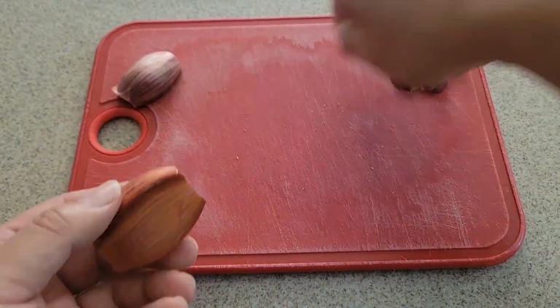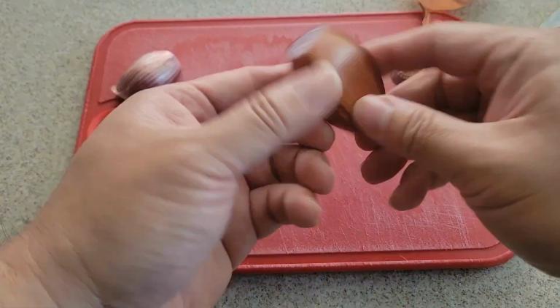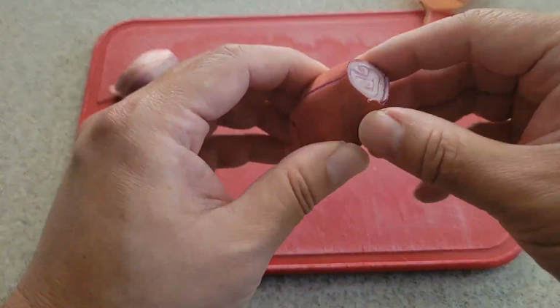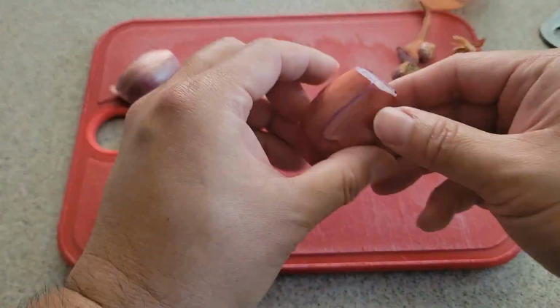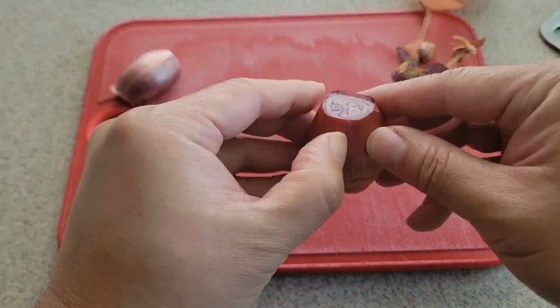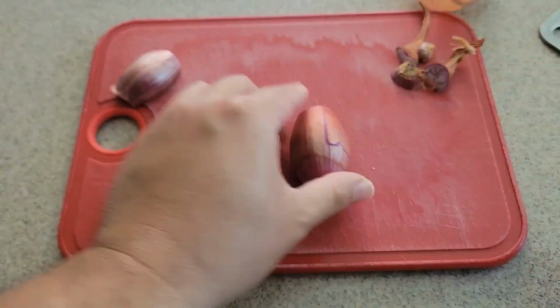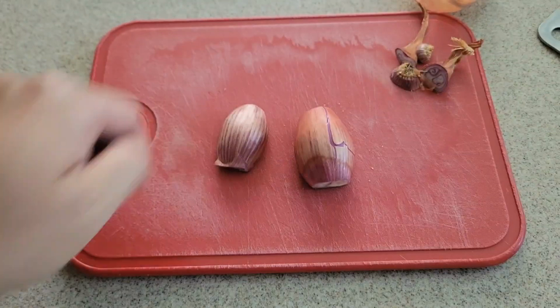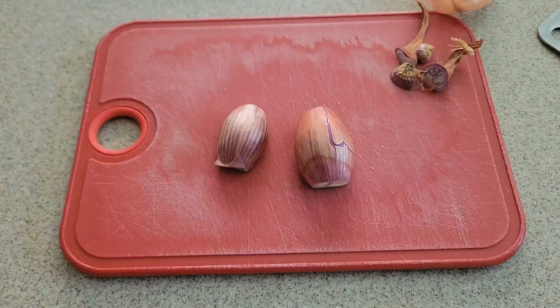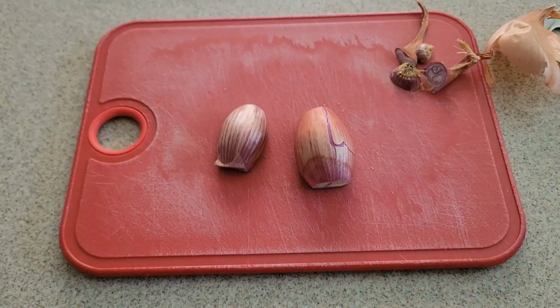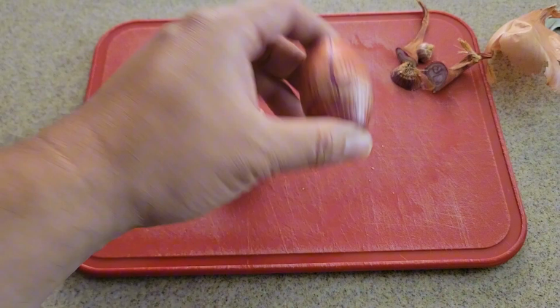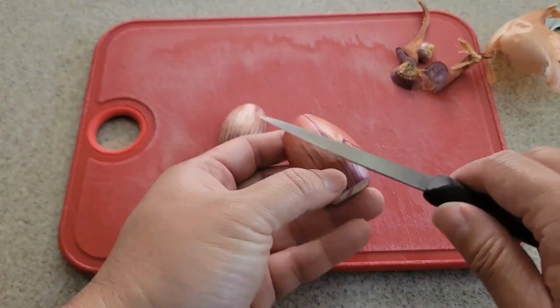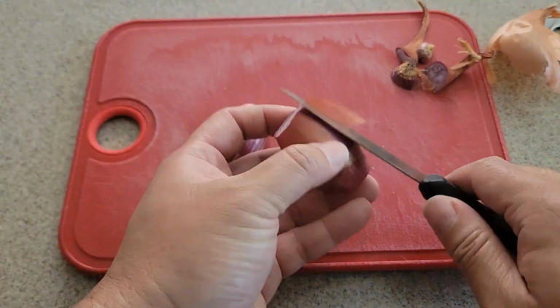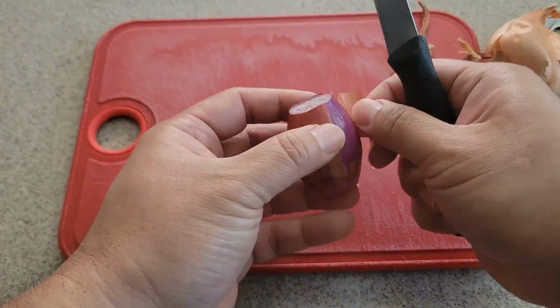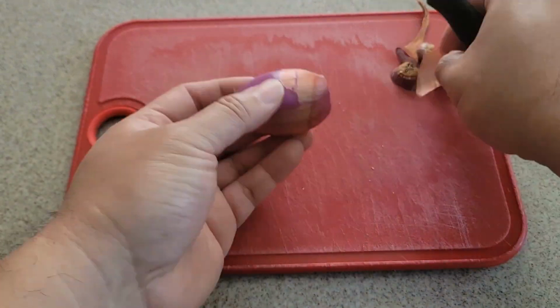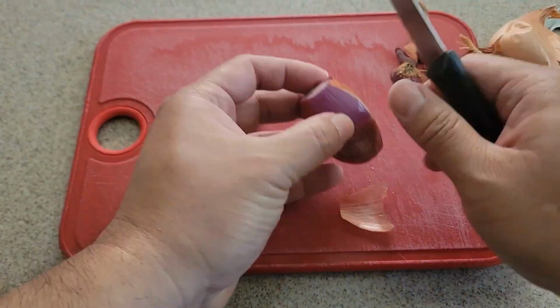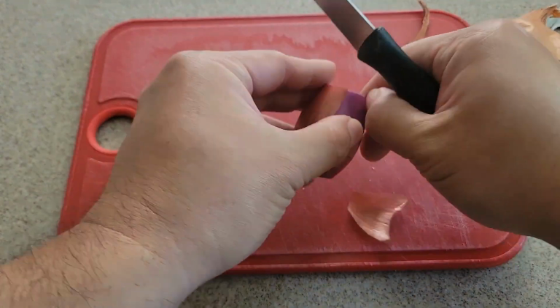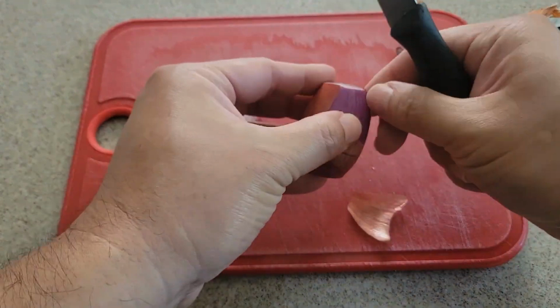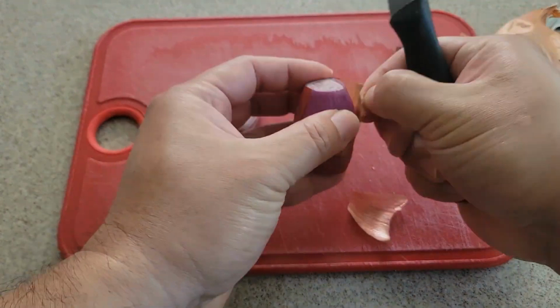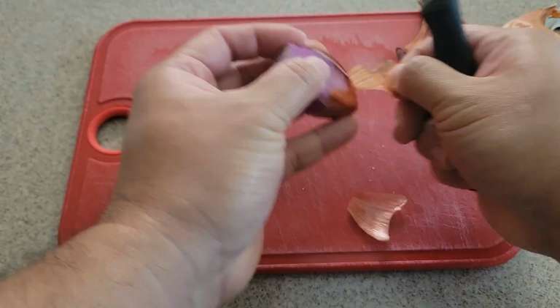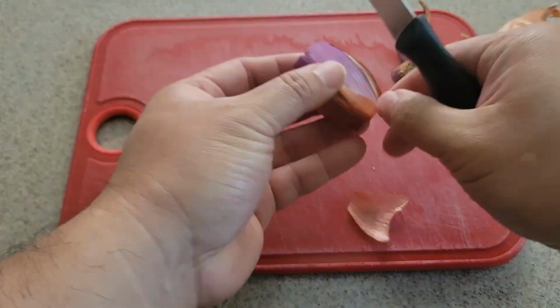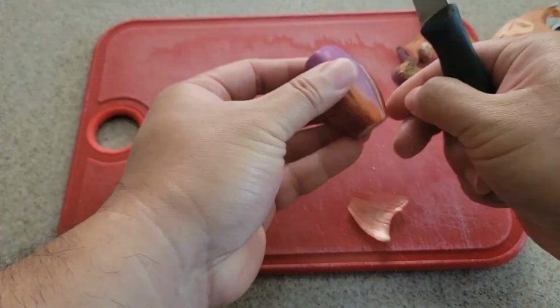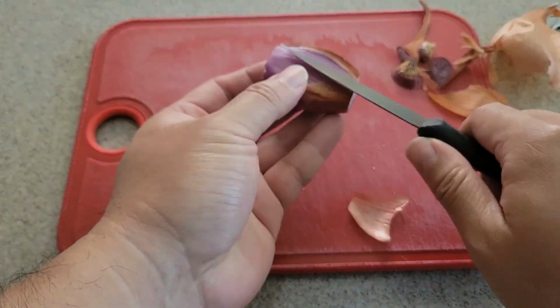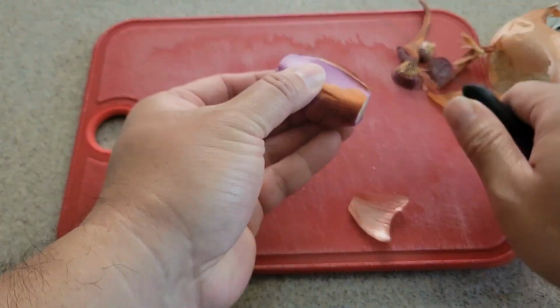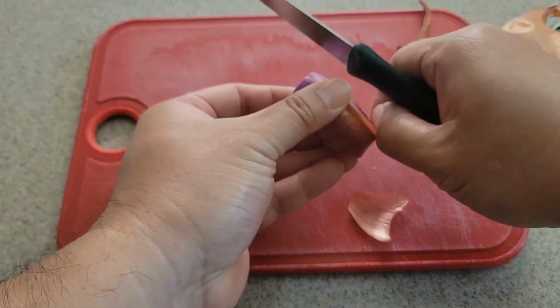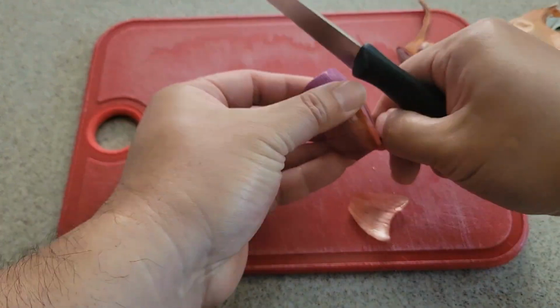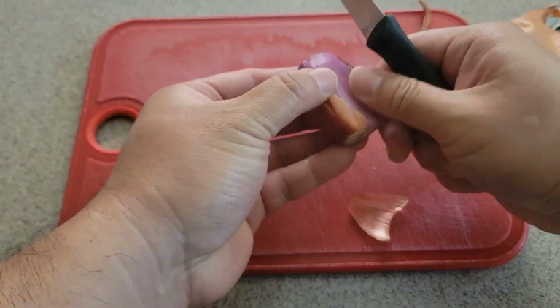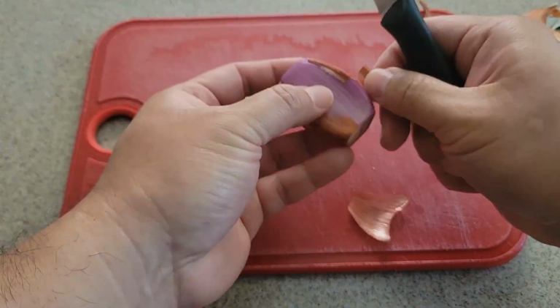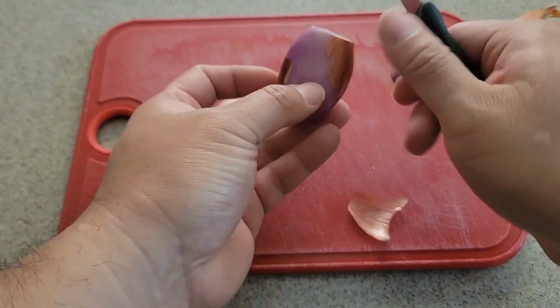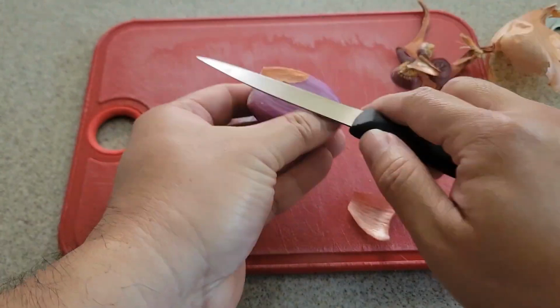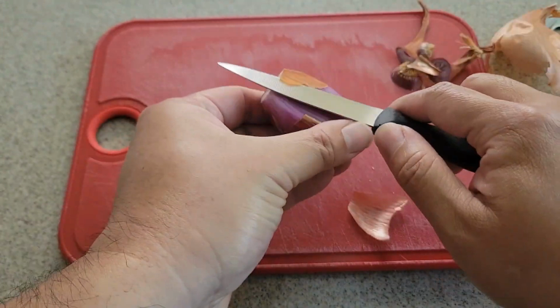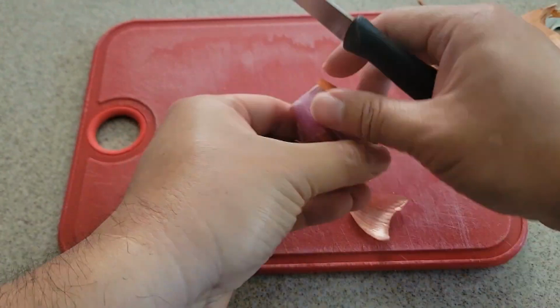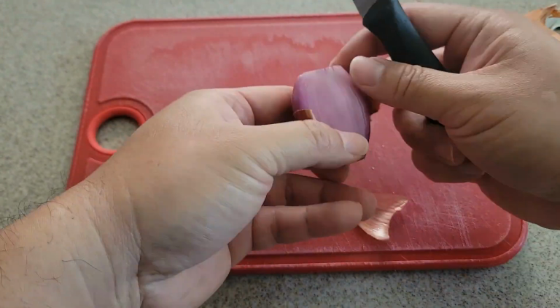Now we've got to 3 hours of the oven. We're going to make sure we're going to cook on the oven.